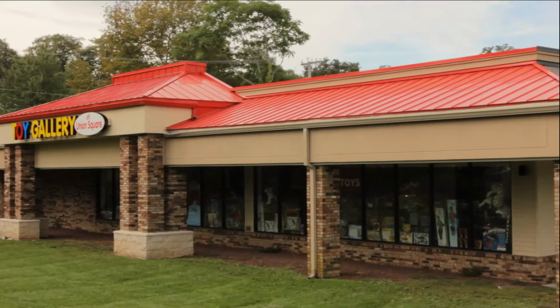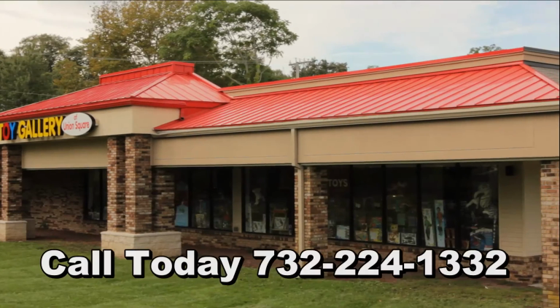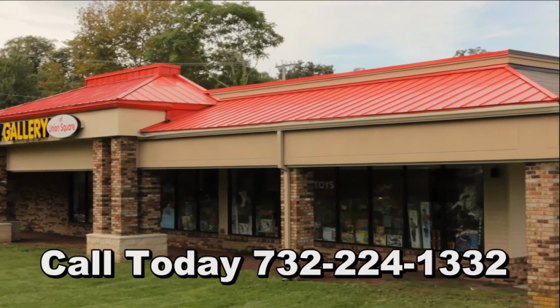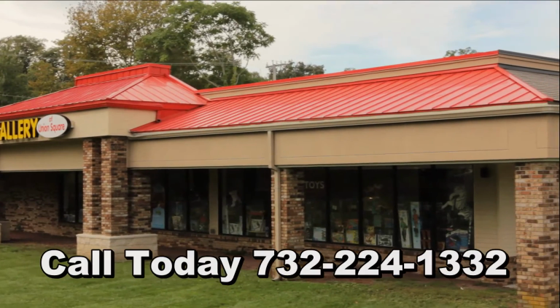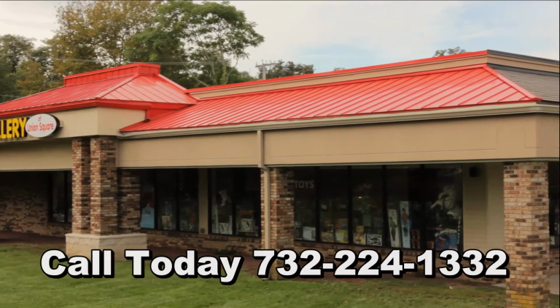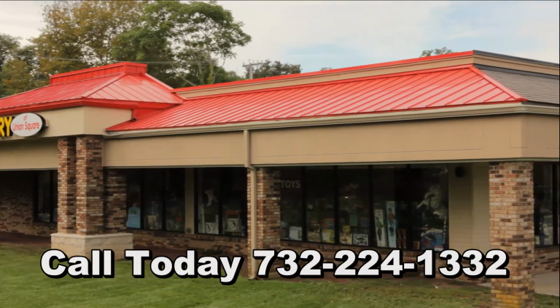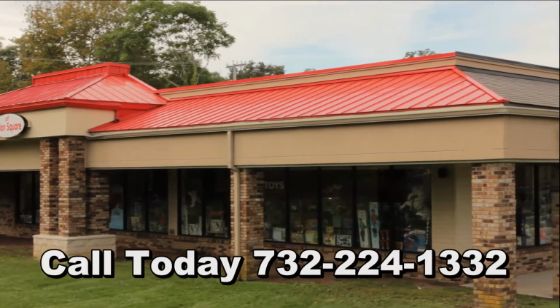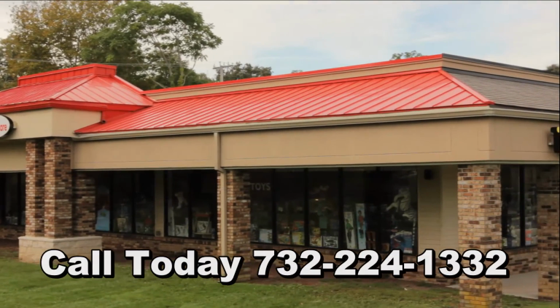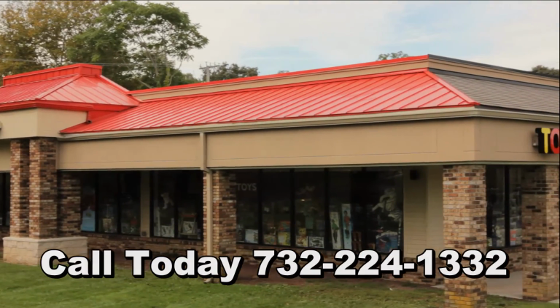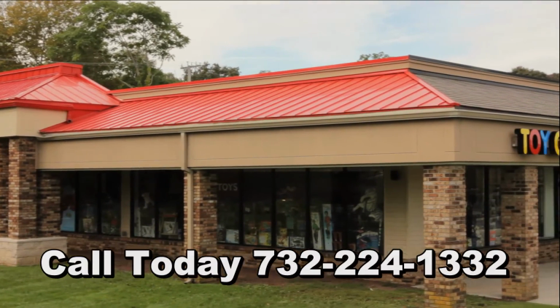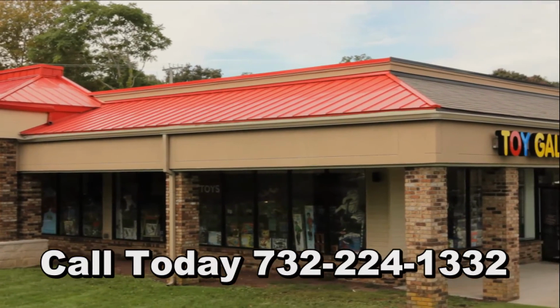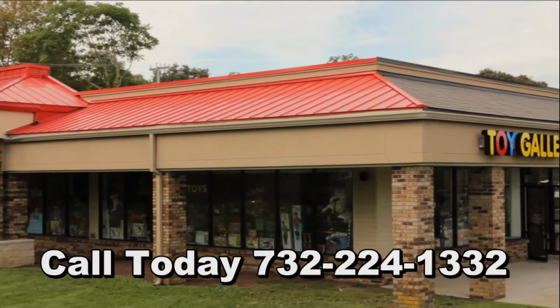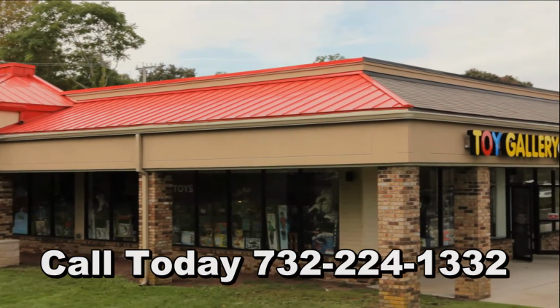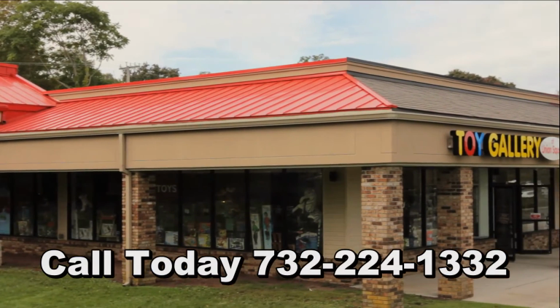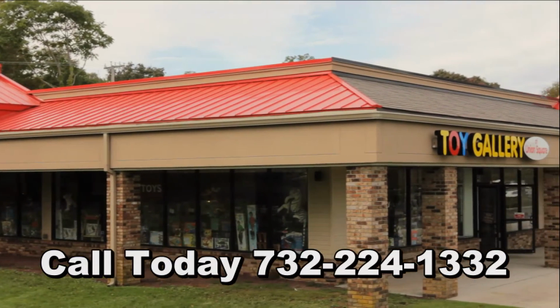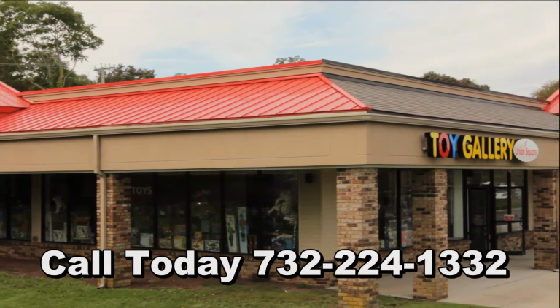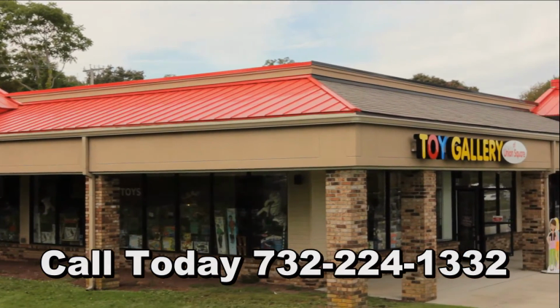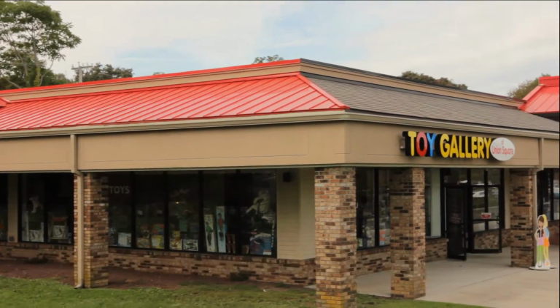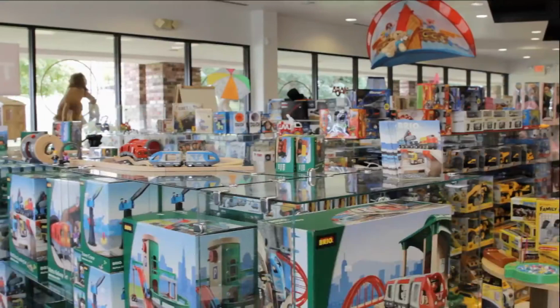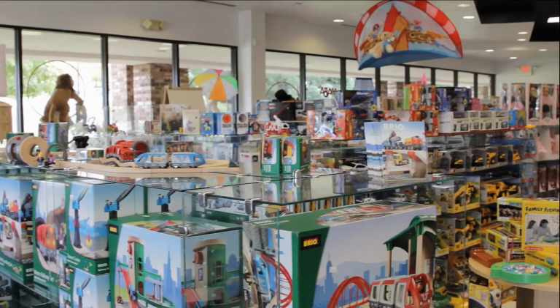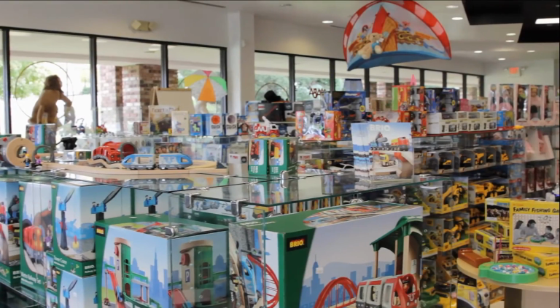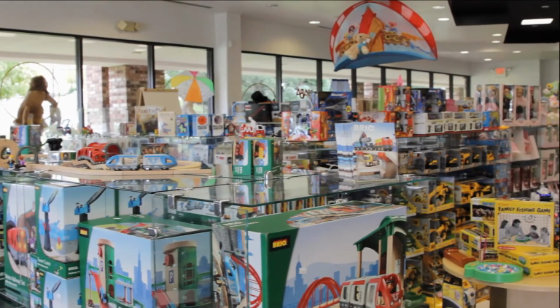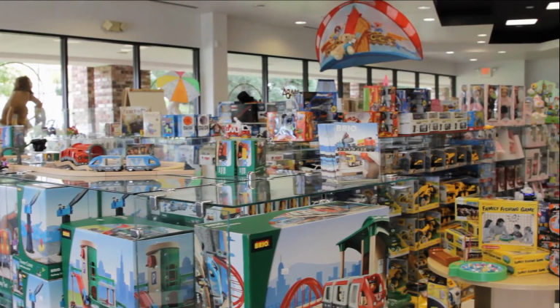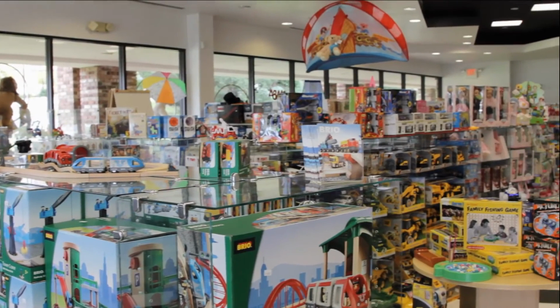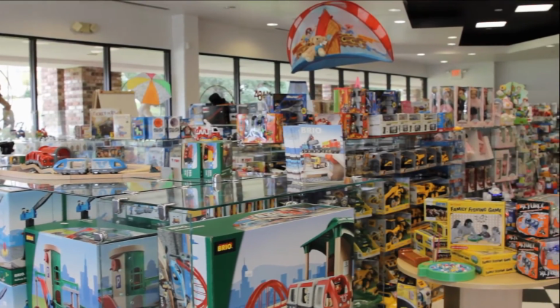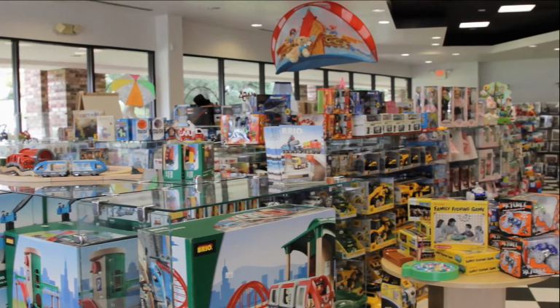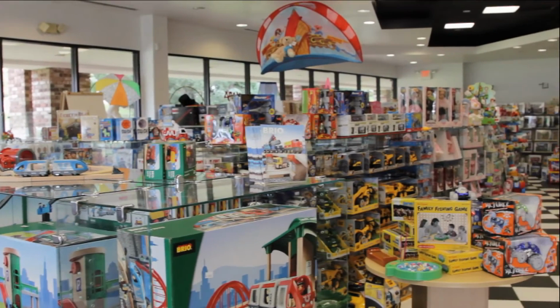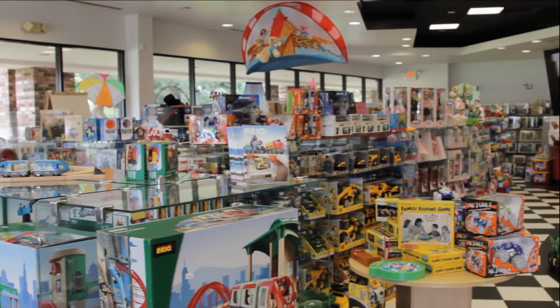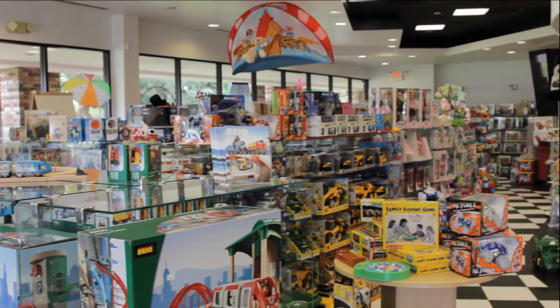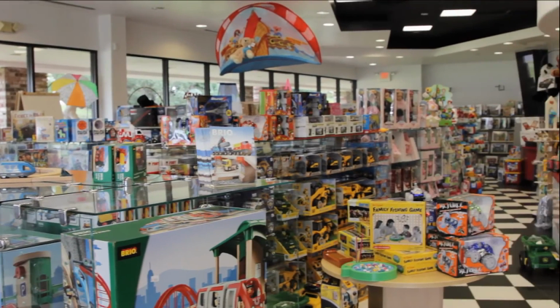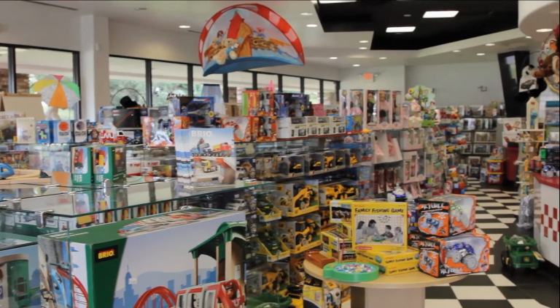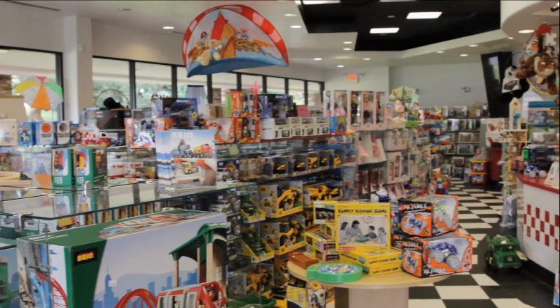The Toy Gallery in Union Square. At the Toy Gallery we have toys for all ages and any occasion.